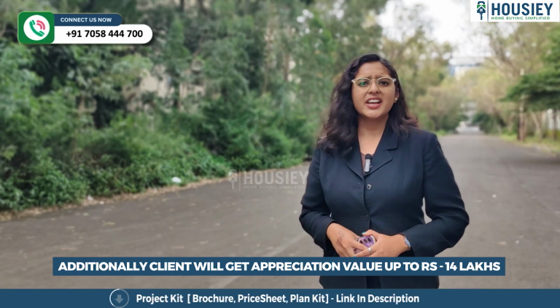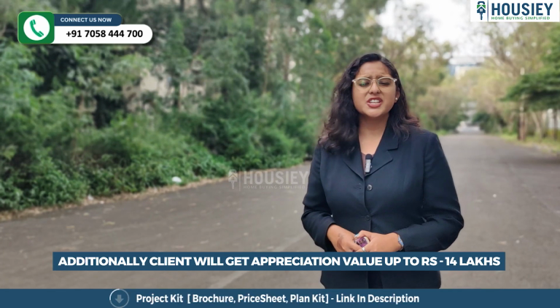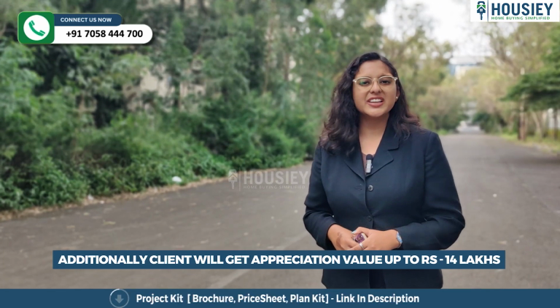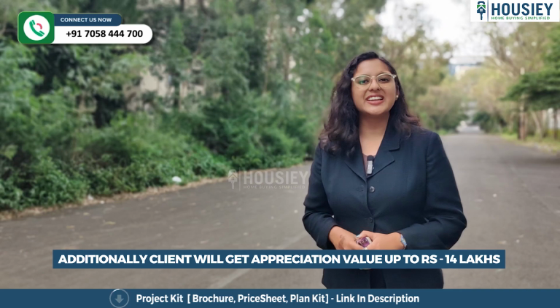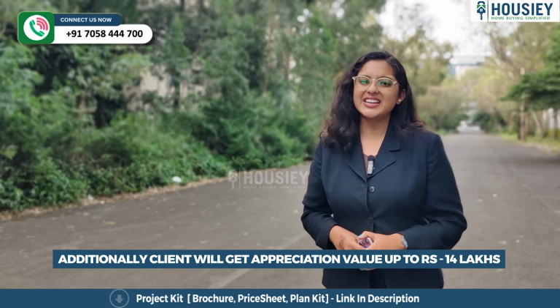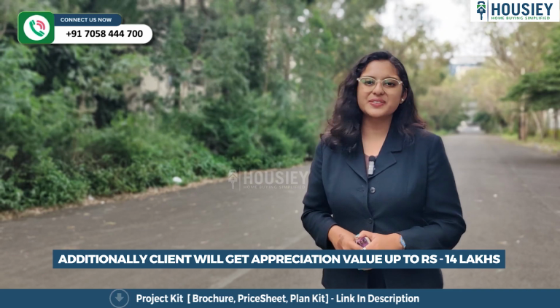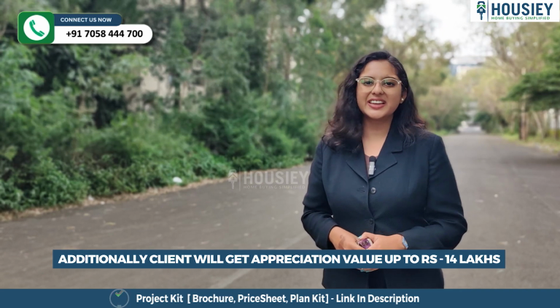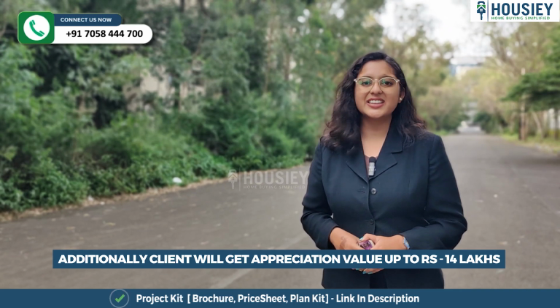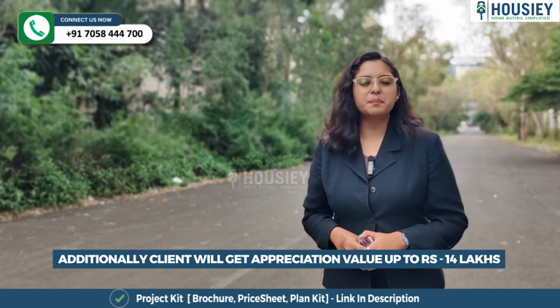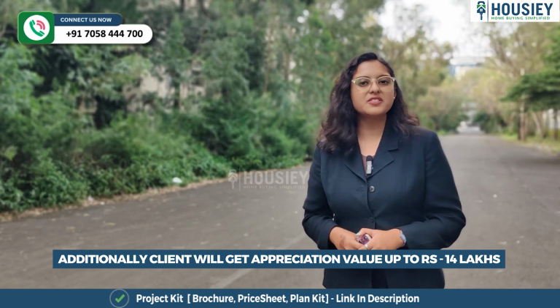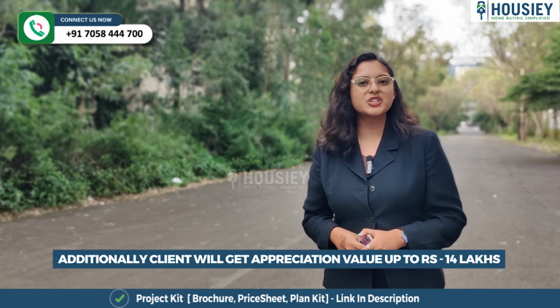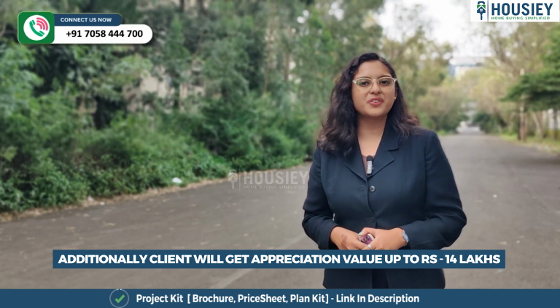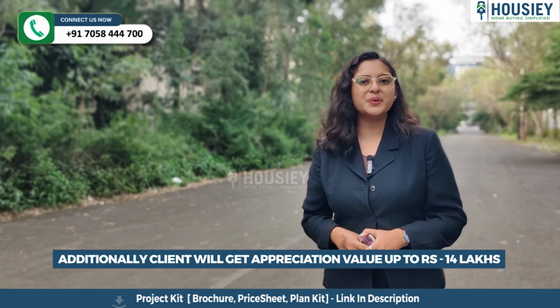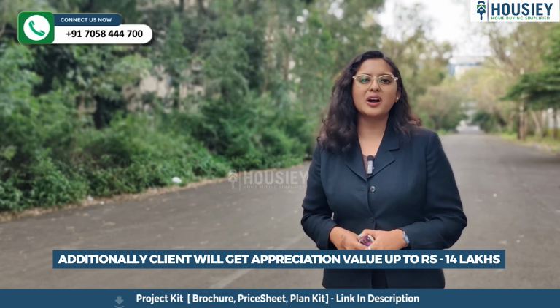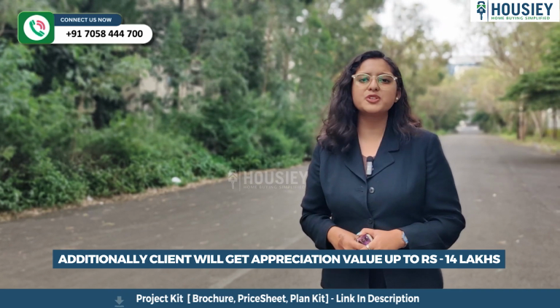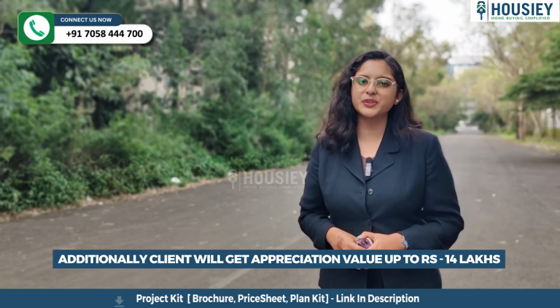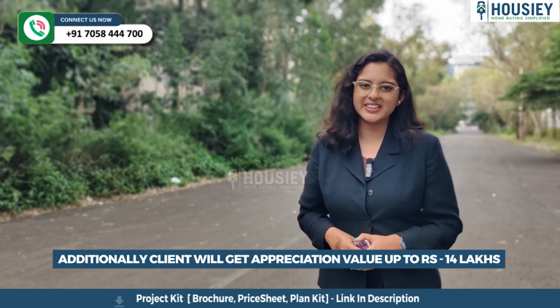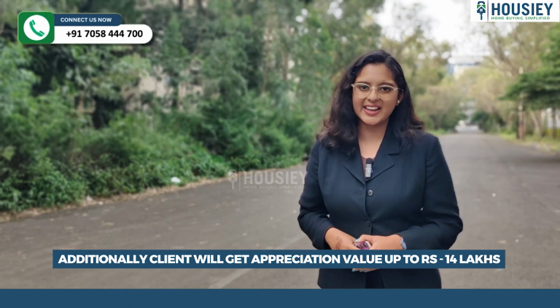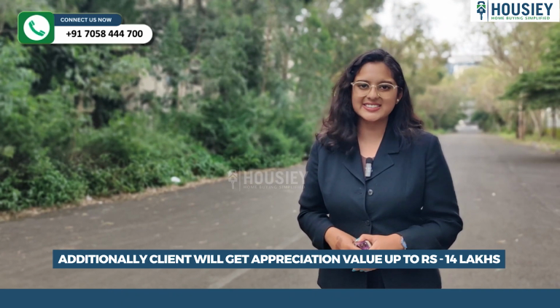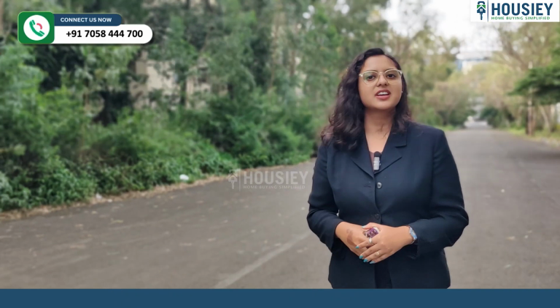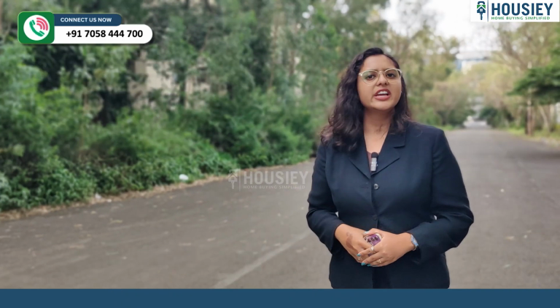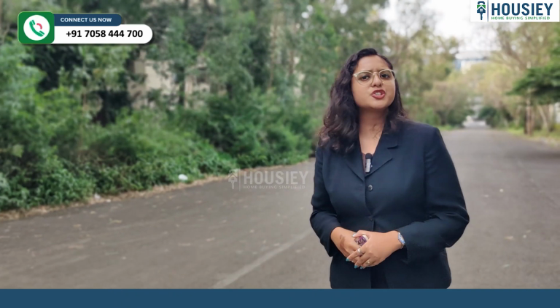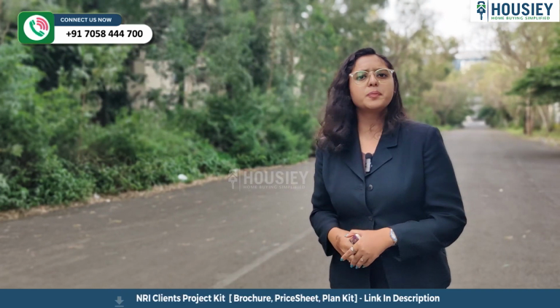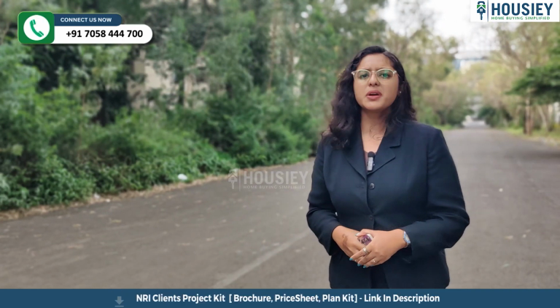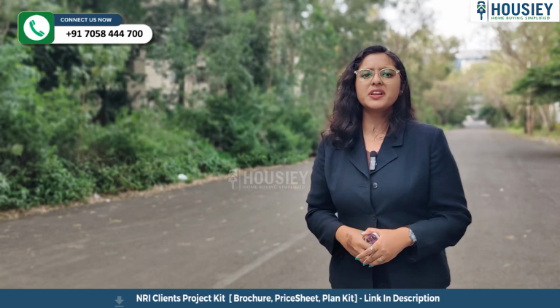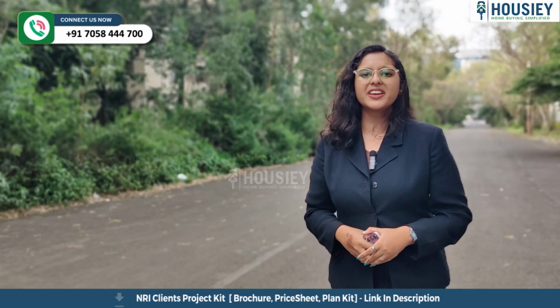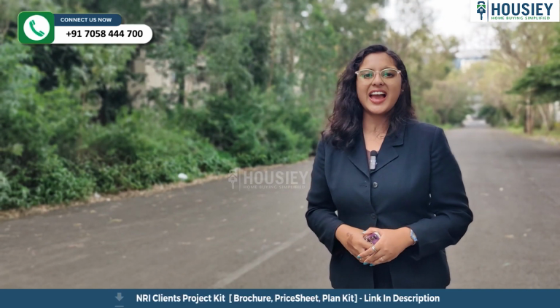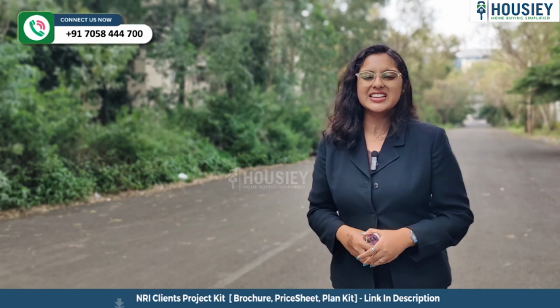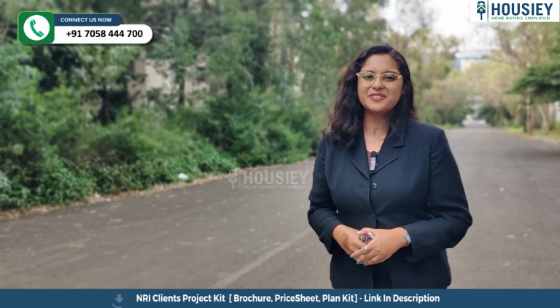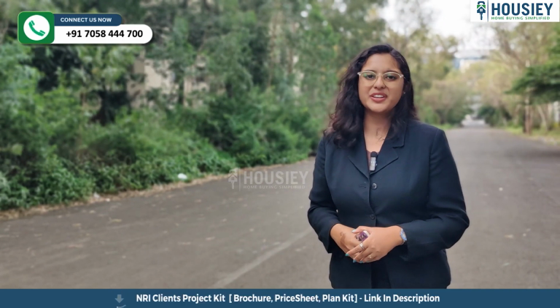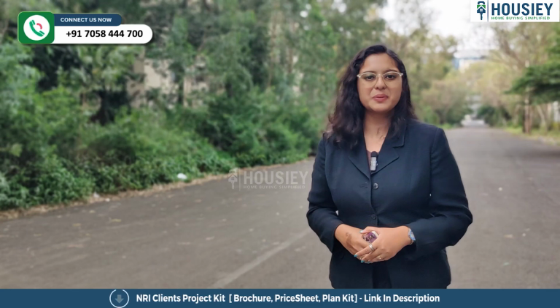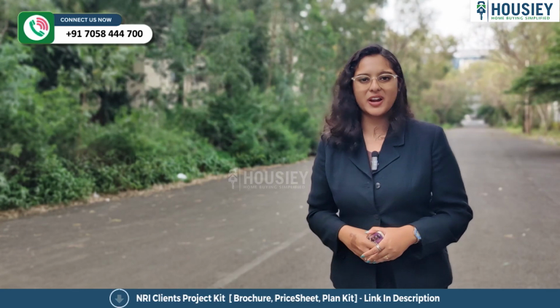Additionally, clients will get appreciation value up to 14 lakhs. Enjoy premium living at an affordable price.